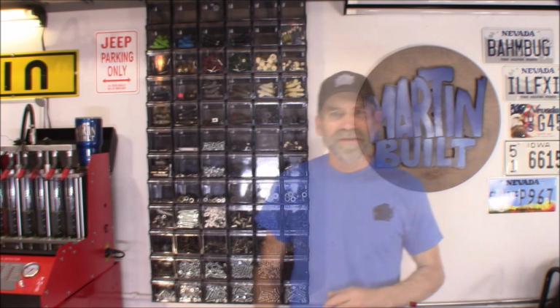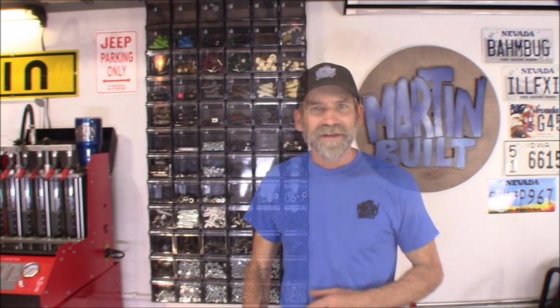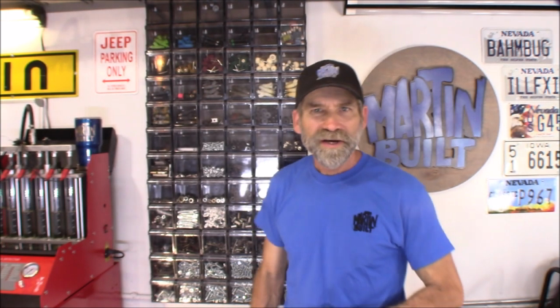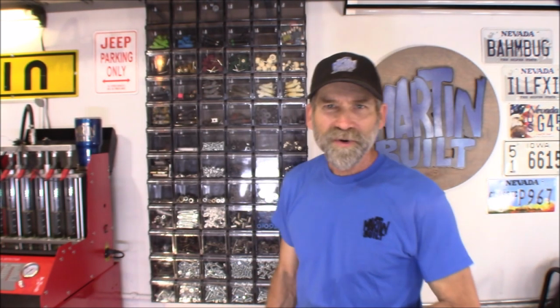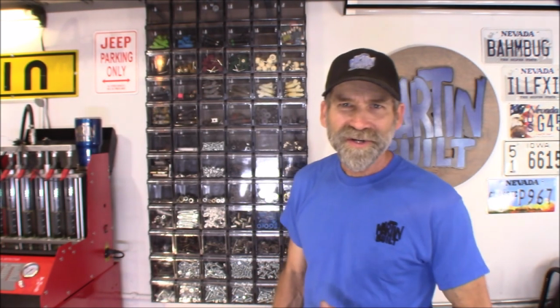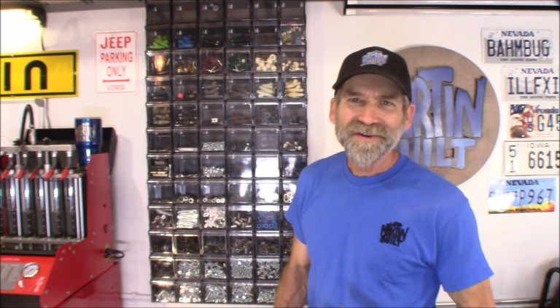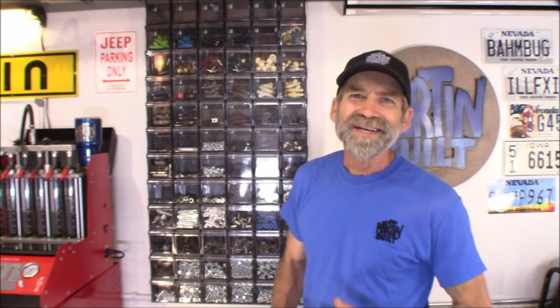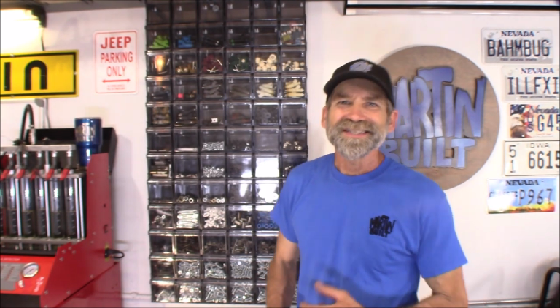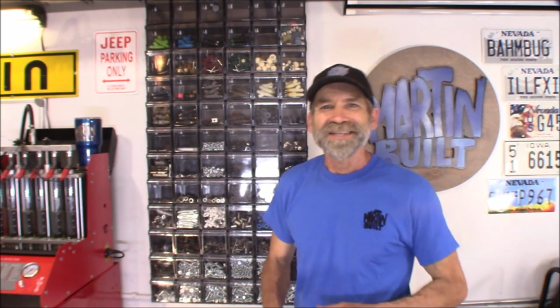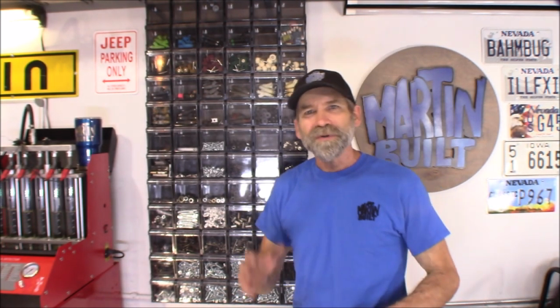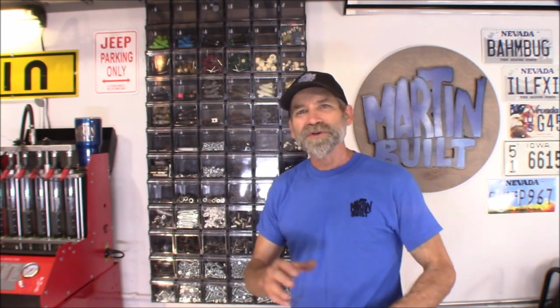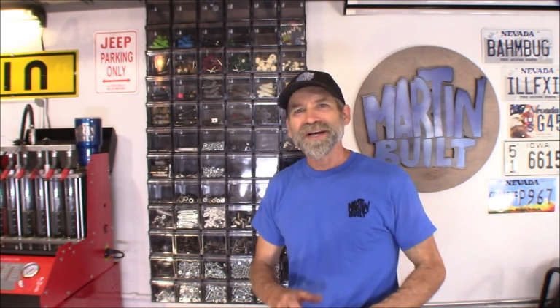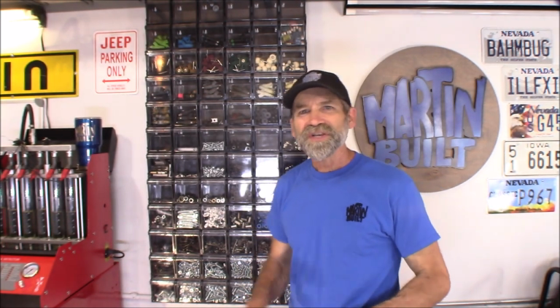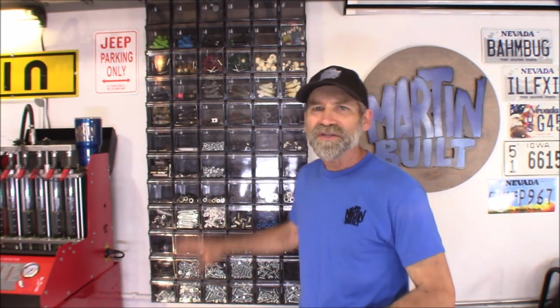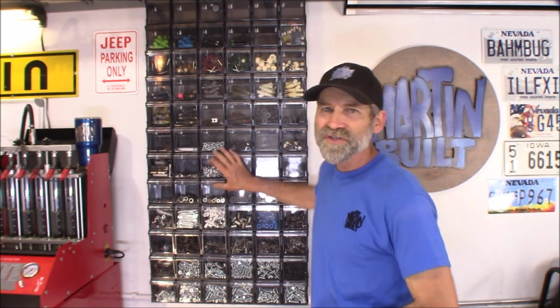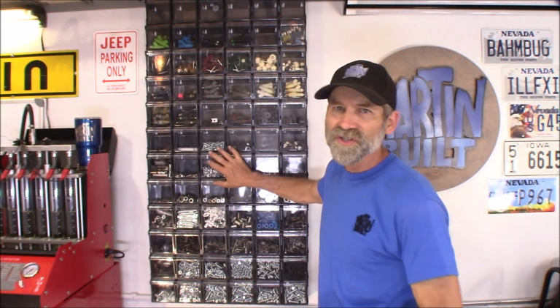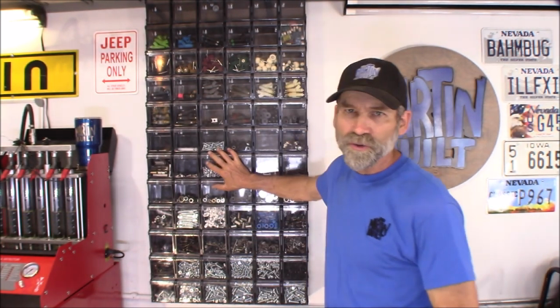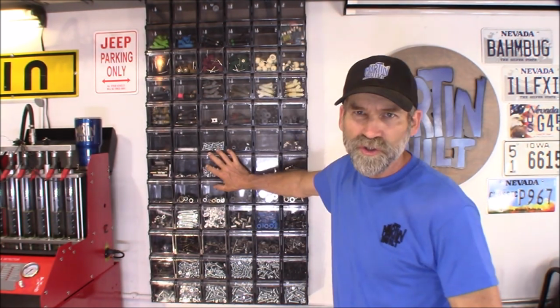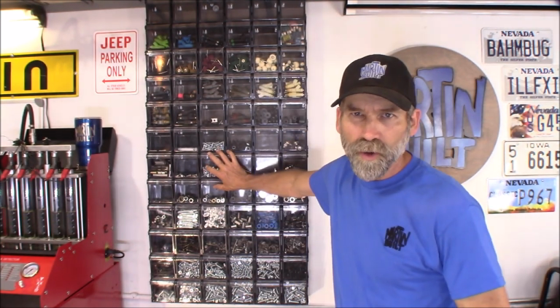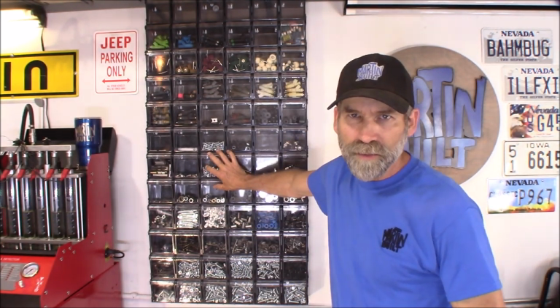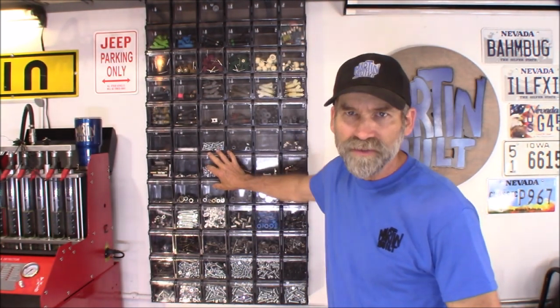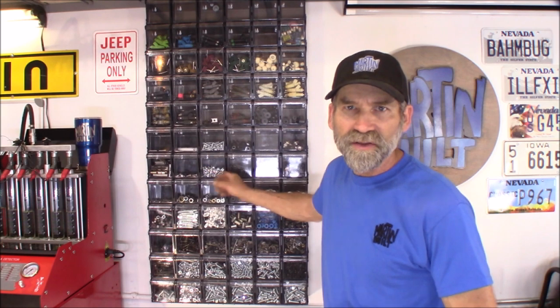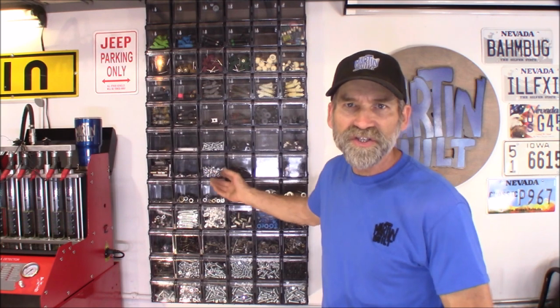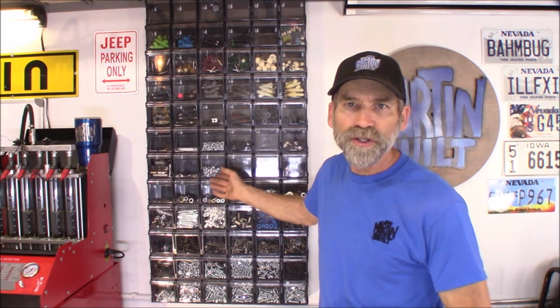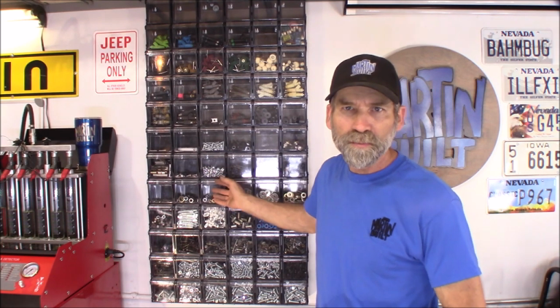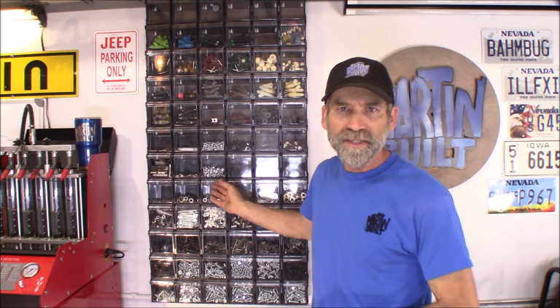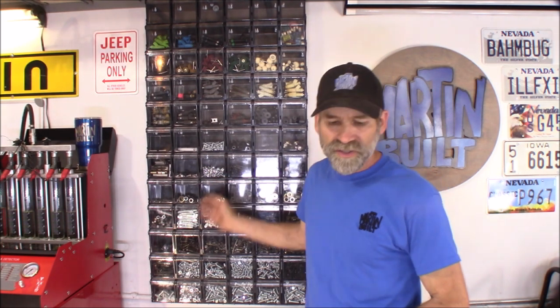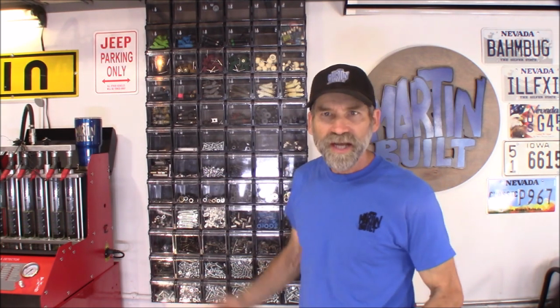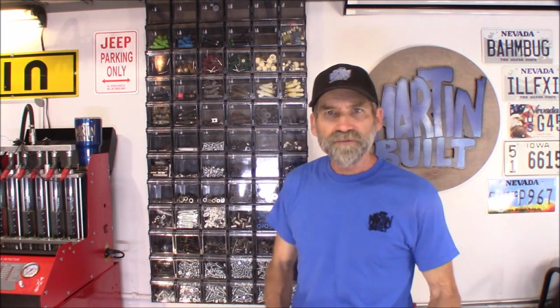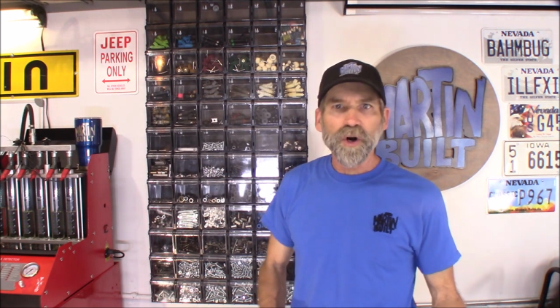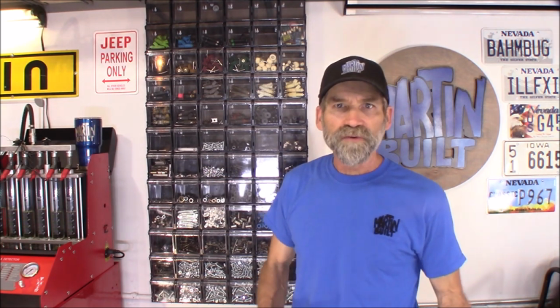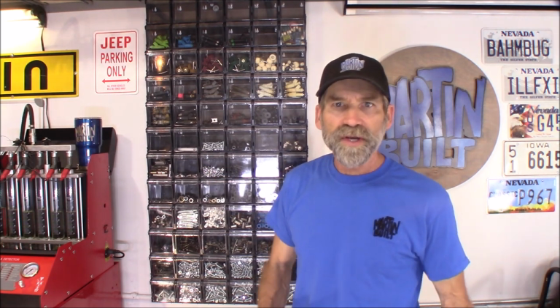Hi, Martin here. Today I want to show you guys this storage wall I built out of these tilt bins I got from Harbor Freight.